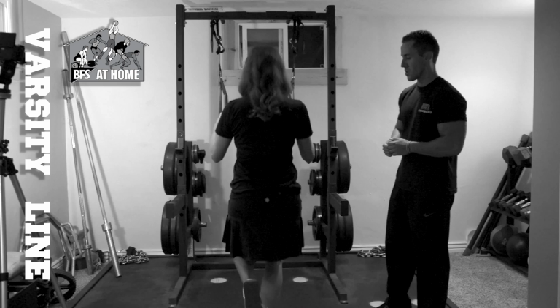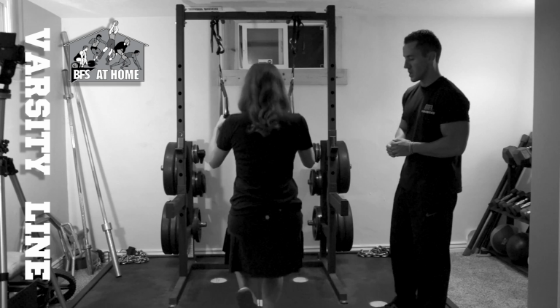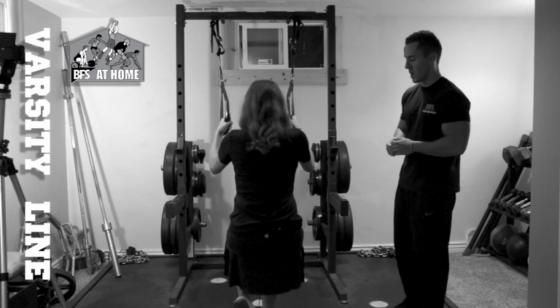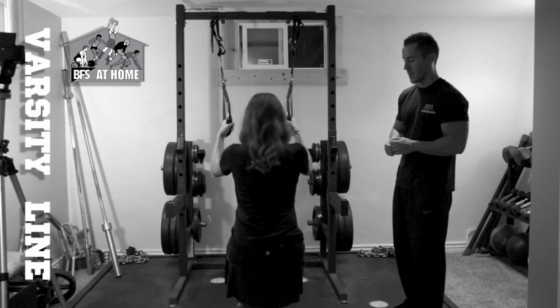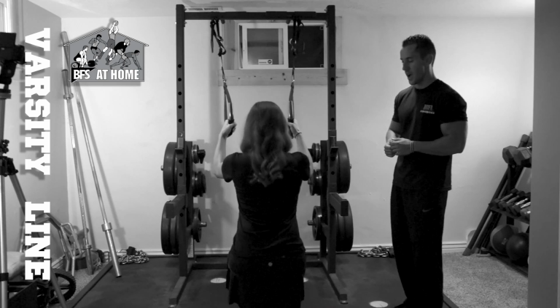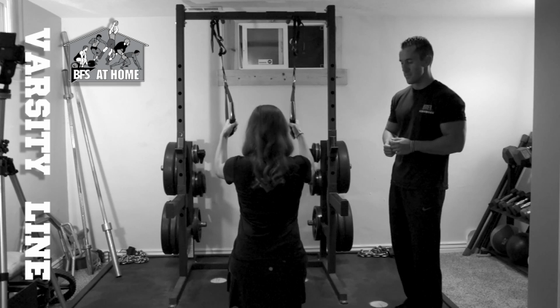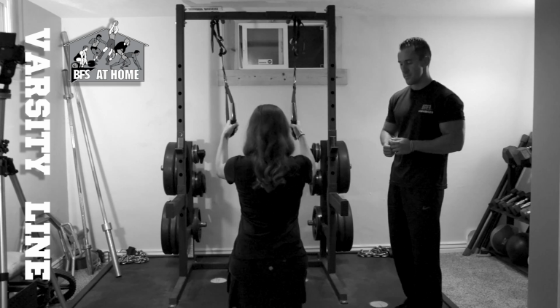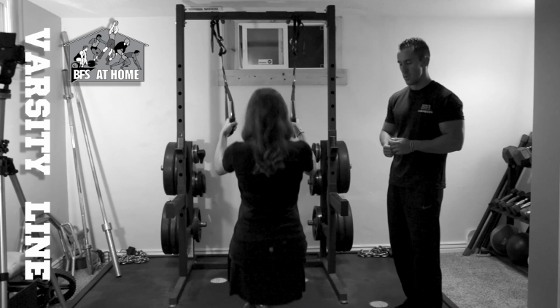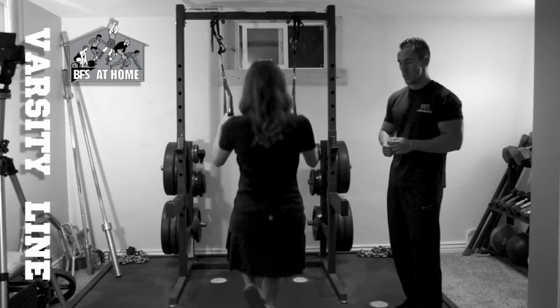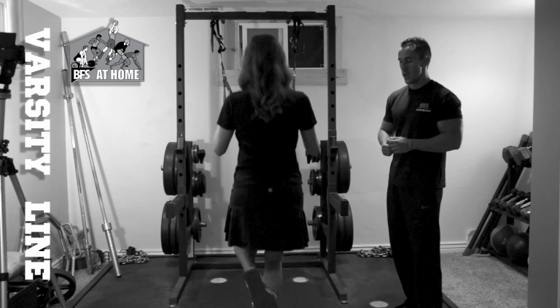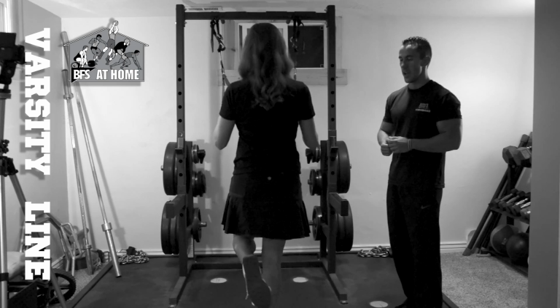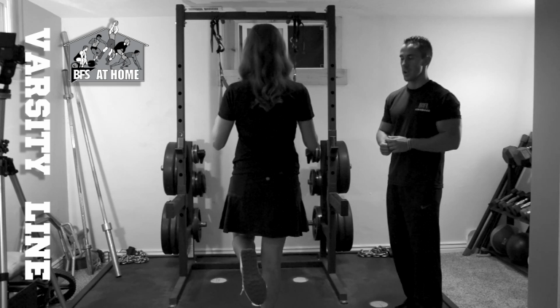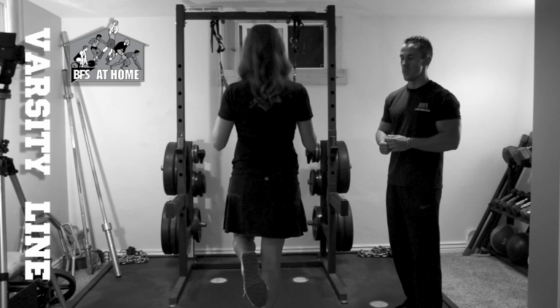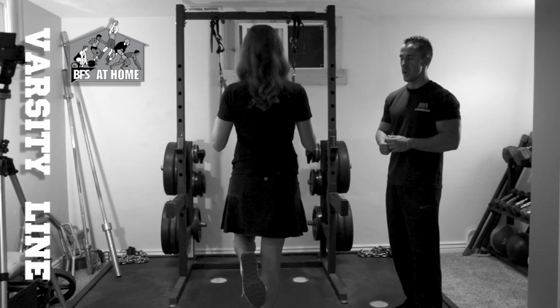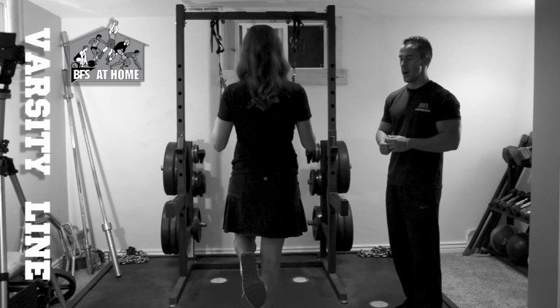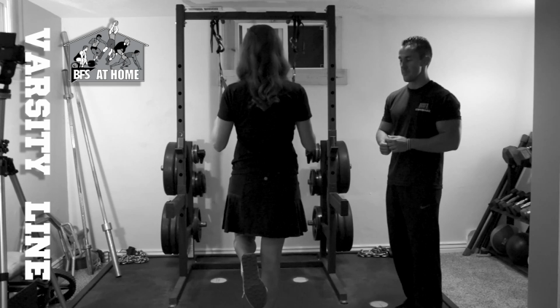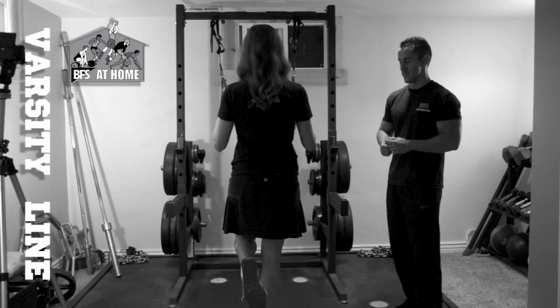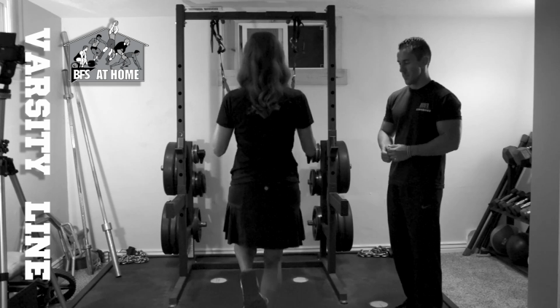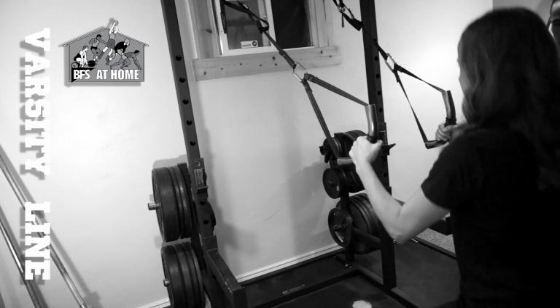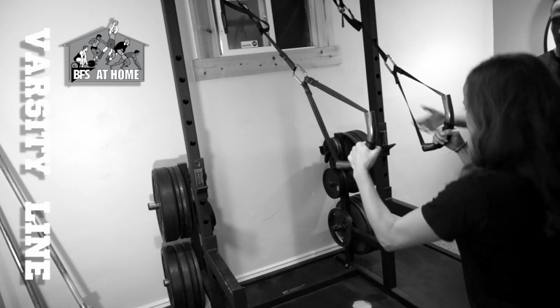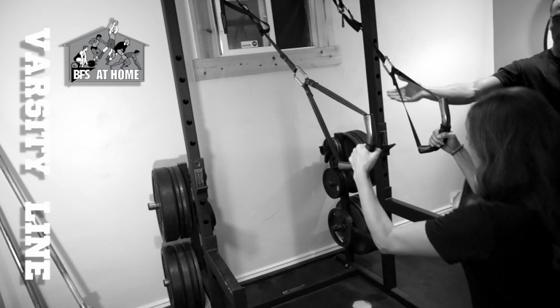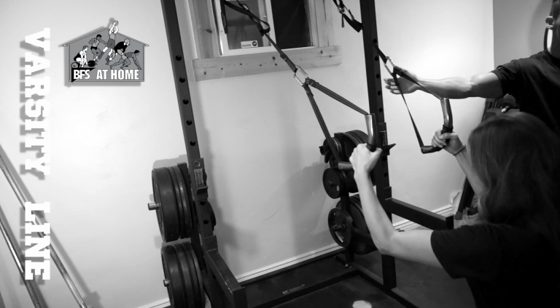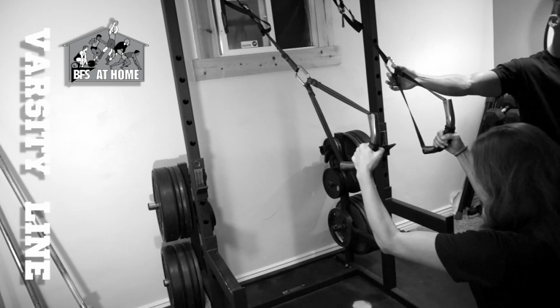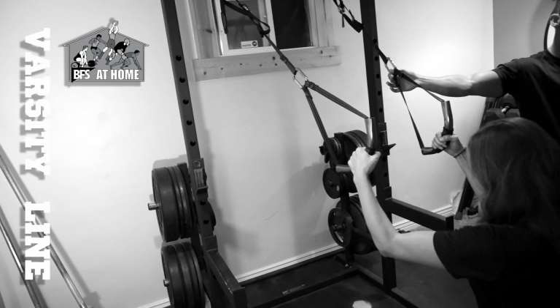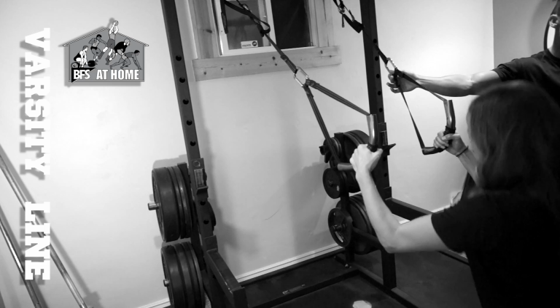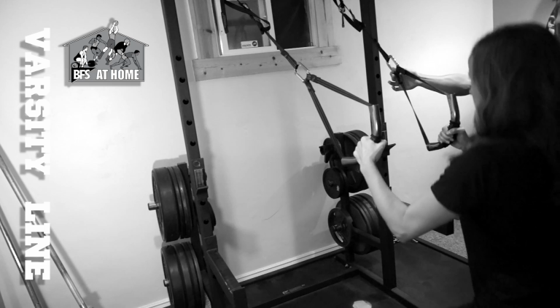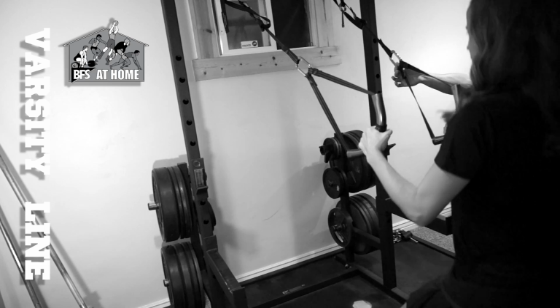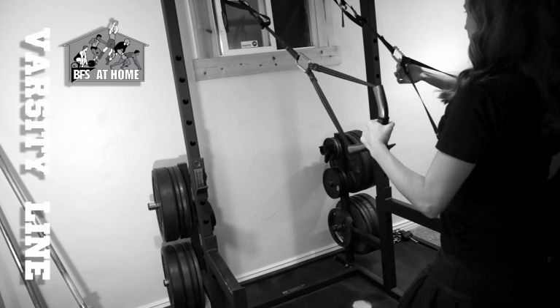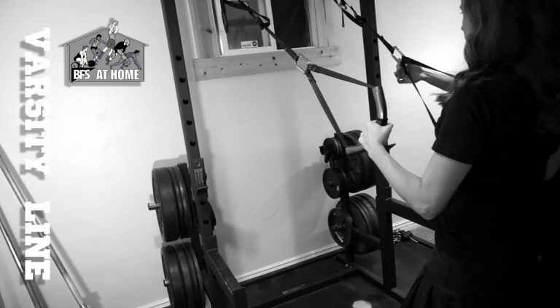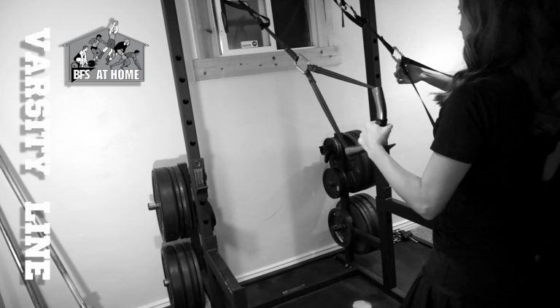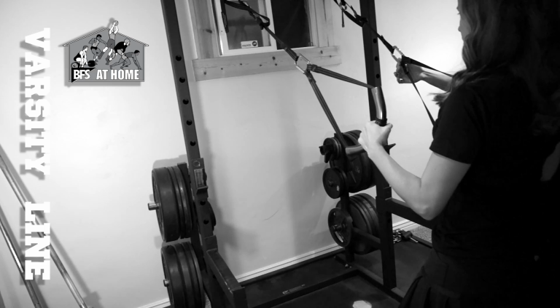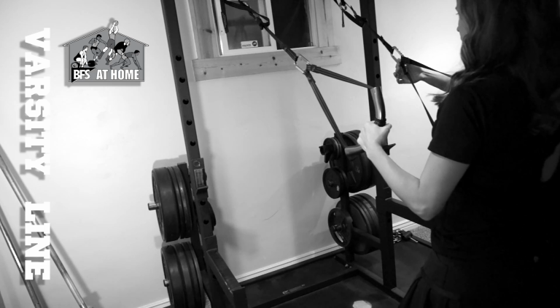Laura's going to drop down and exhale on the way up. These are fully supported on our Varsity Half Rack.